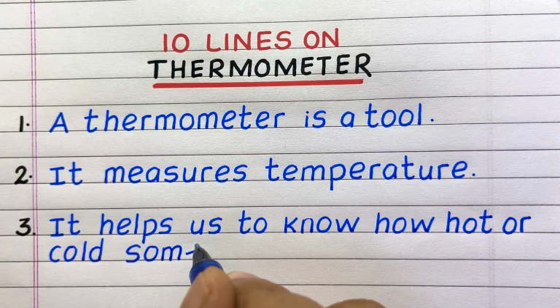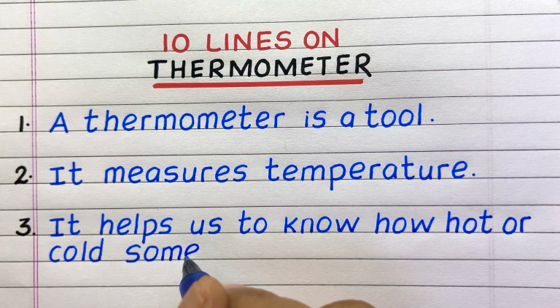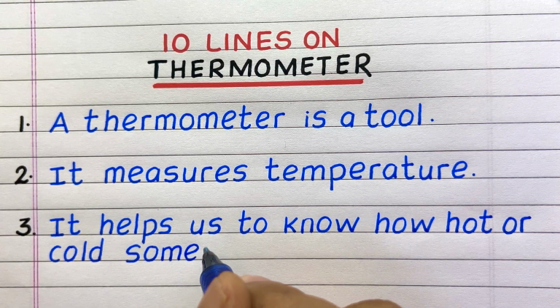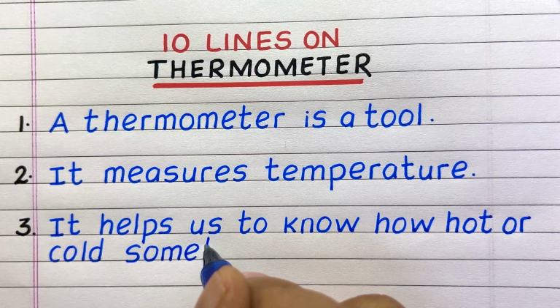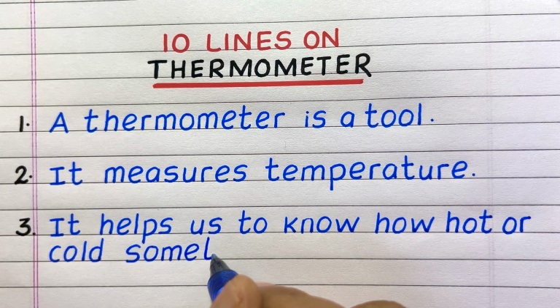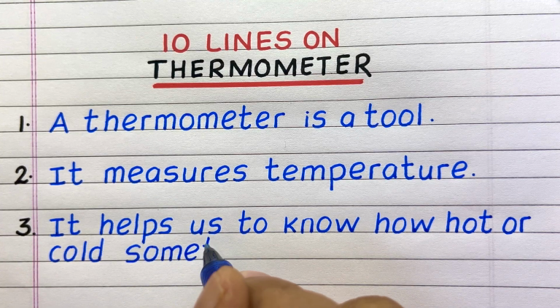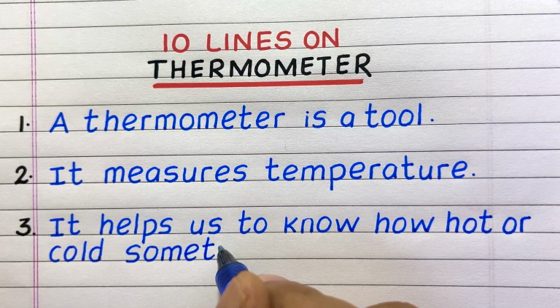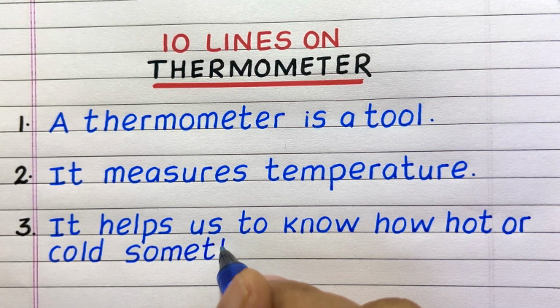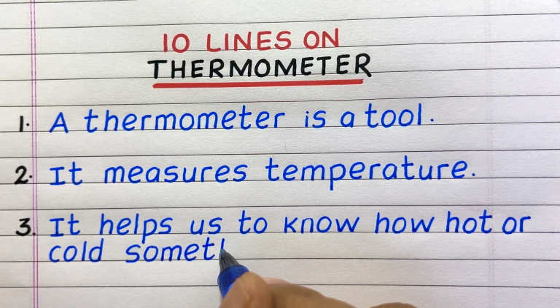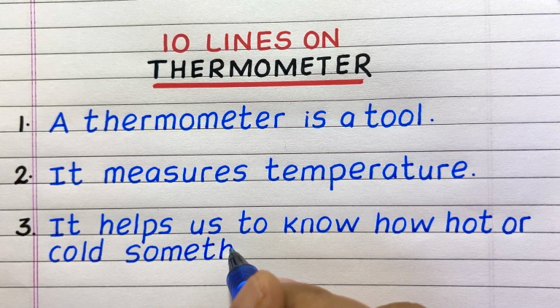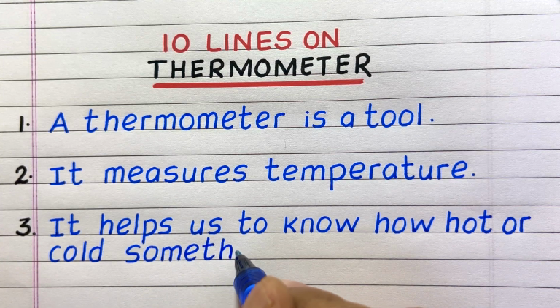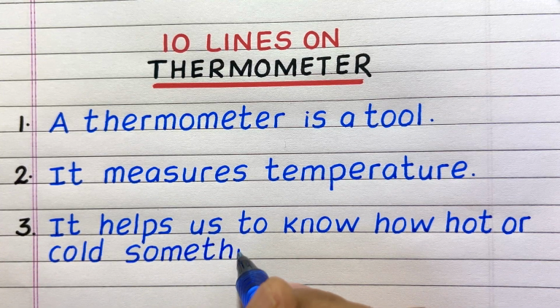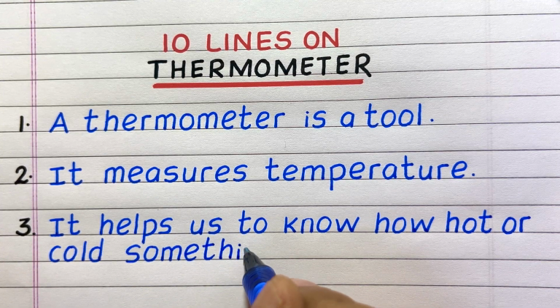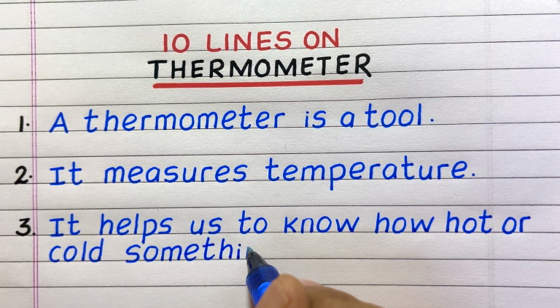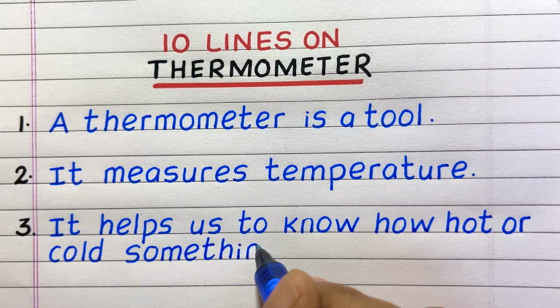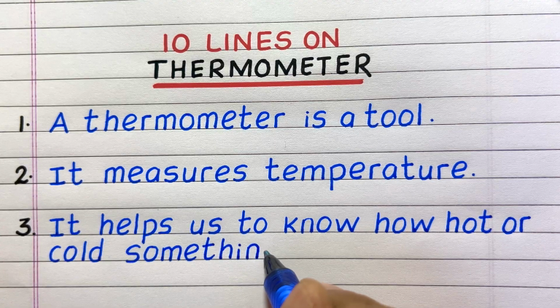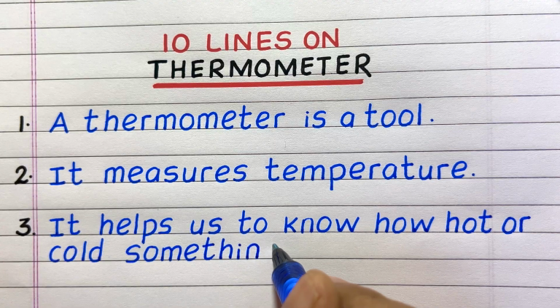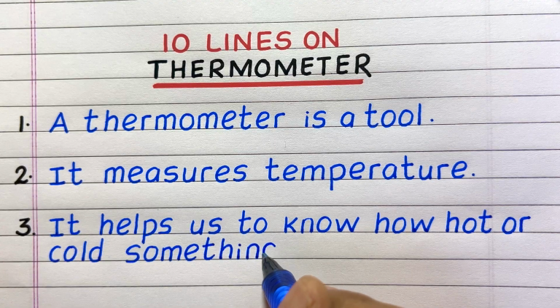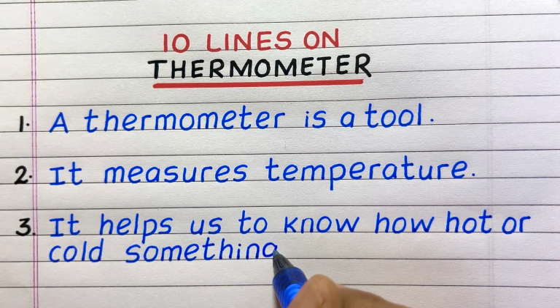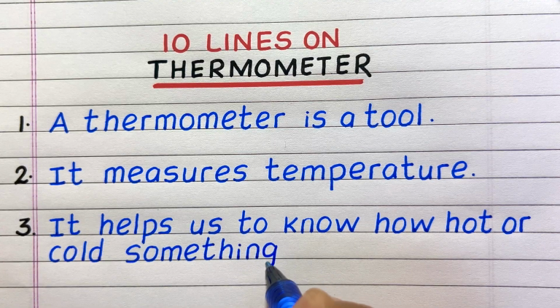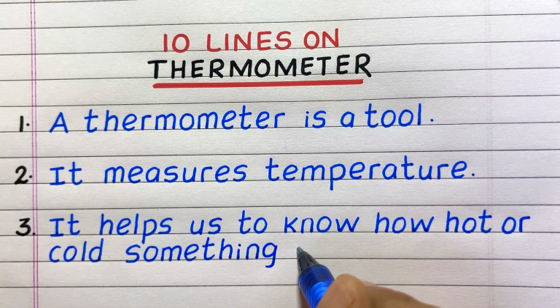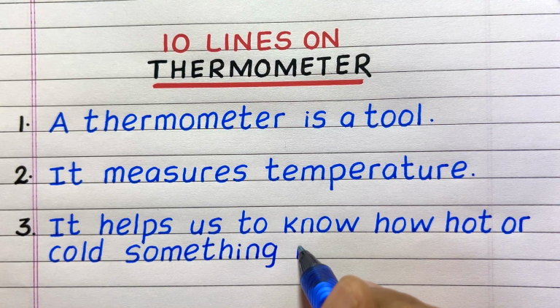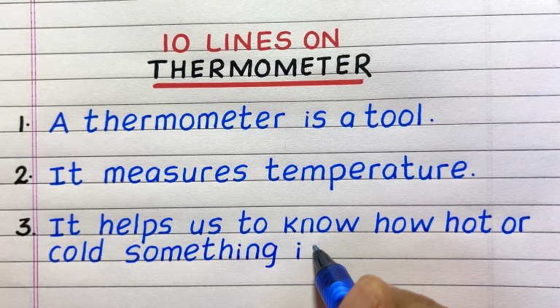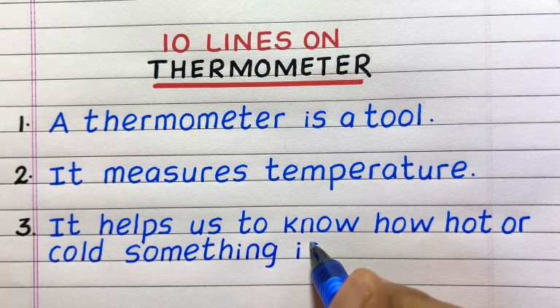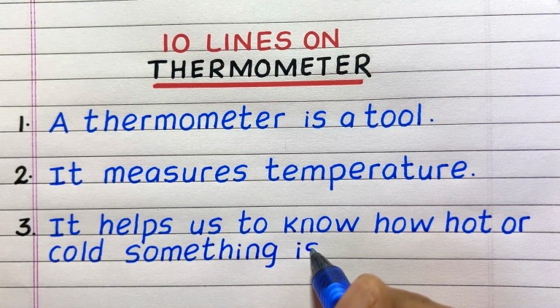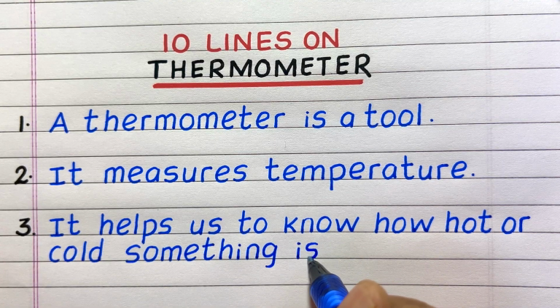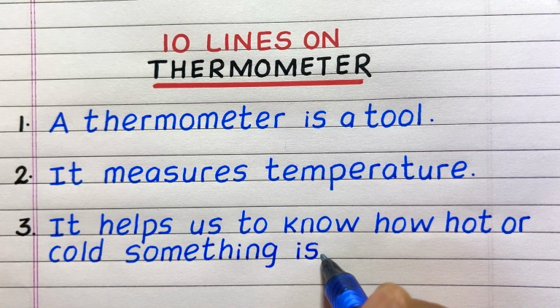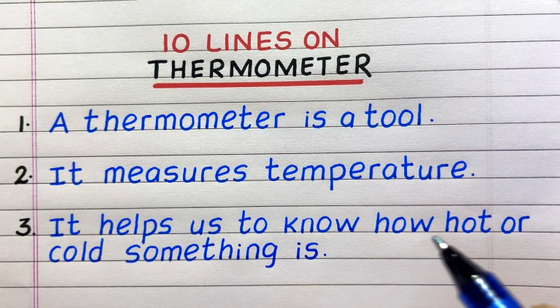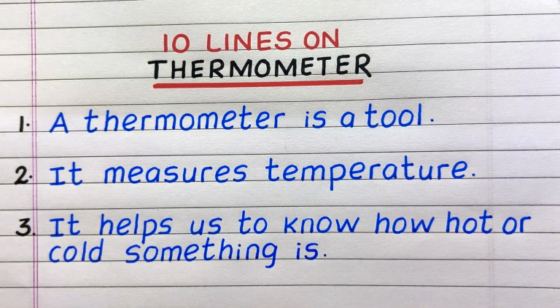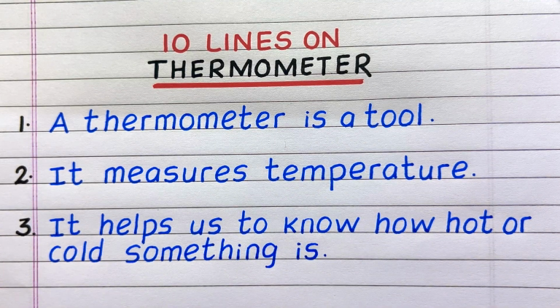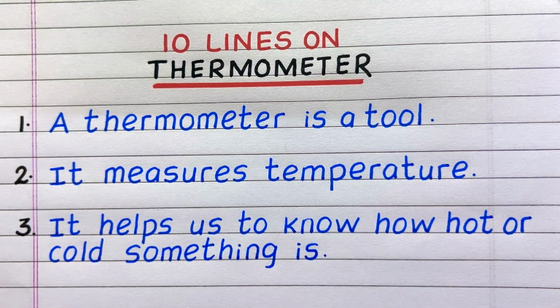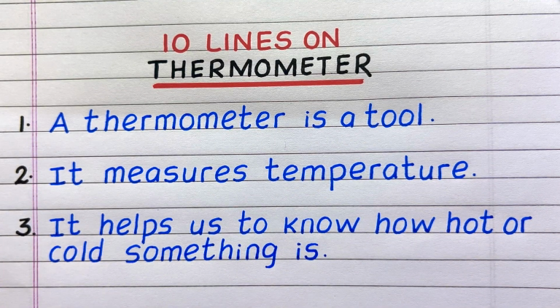Line 3. It helps us to know how hot or cold something is.